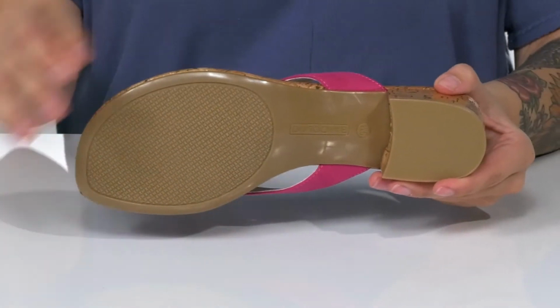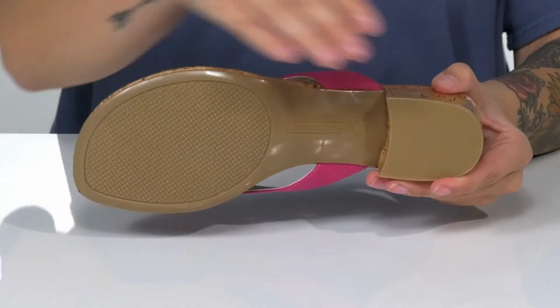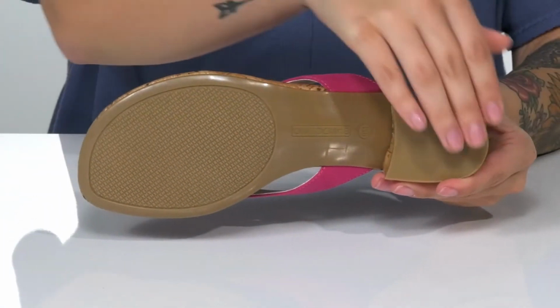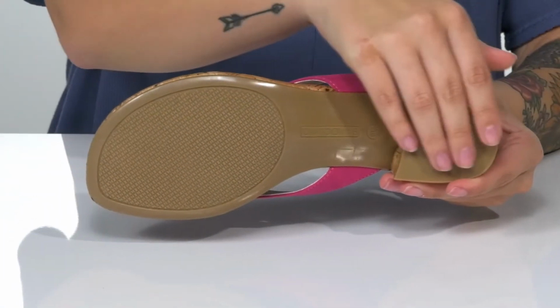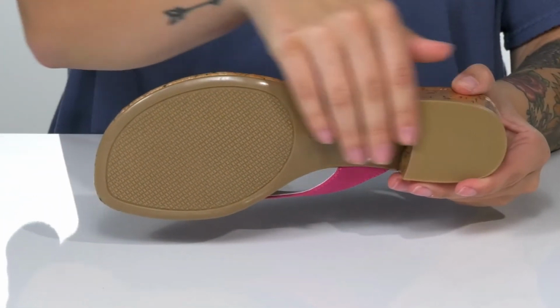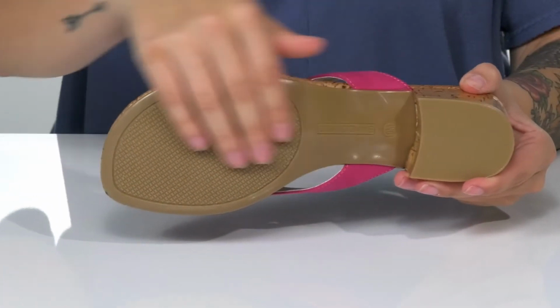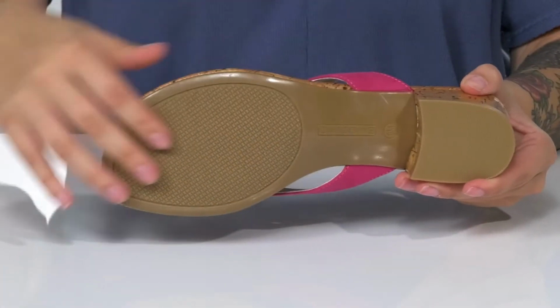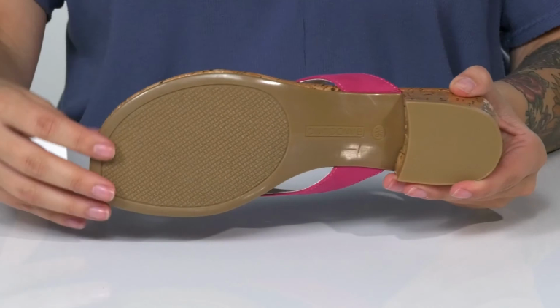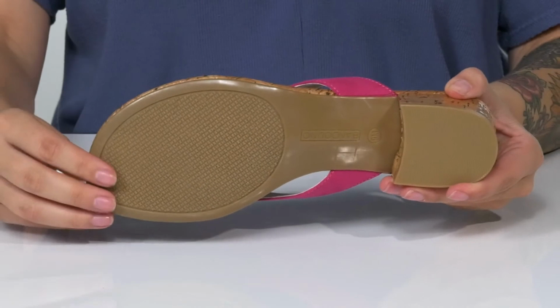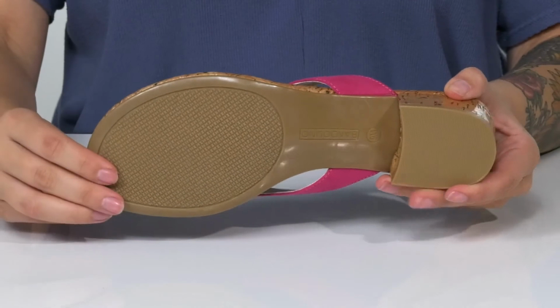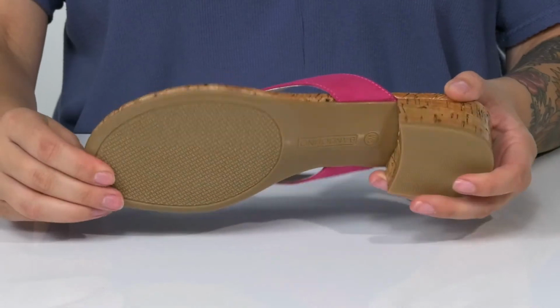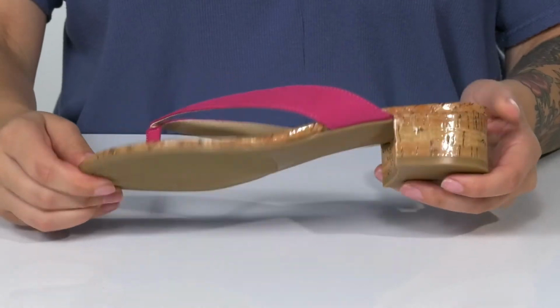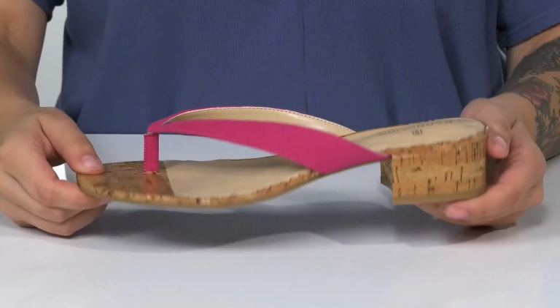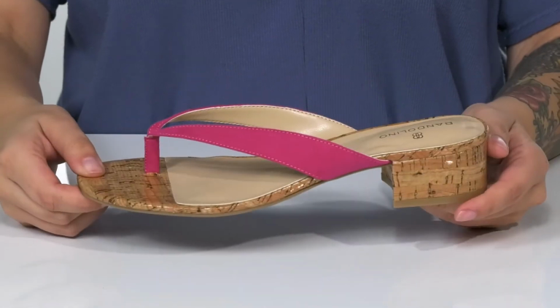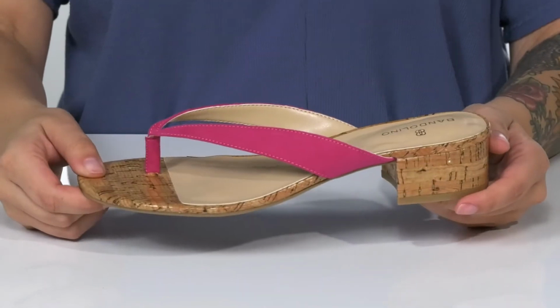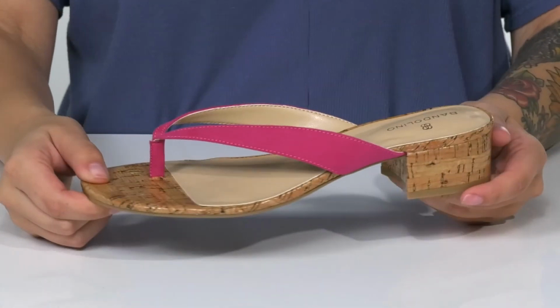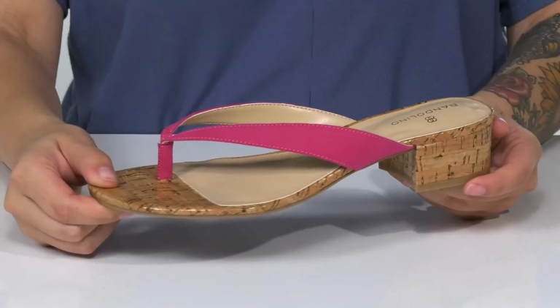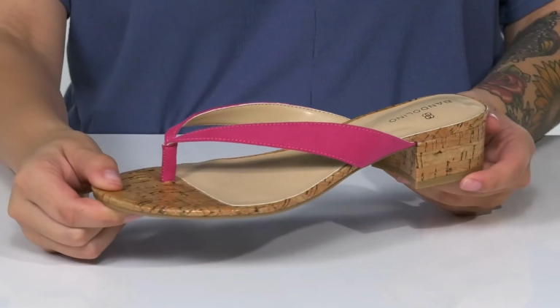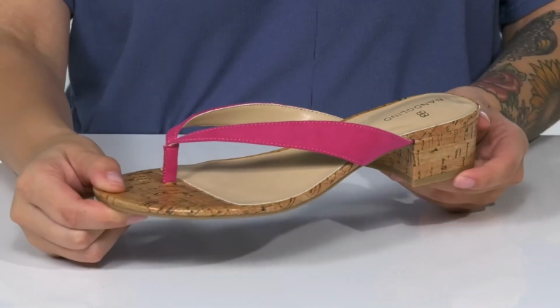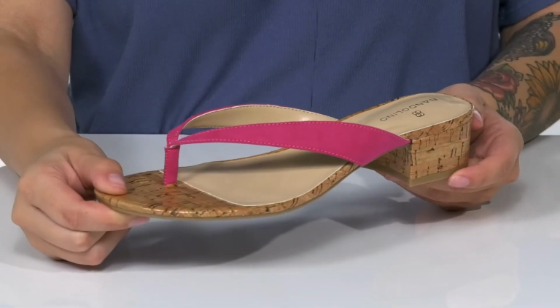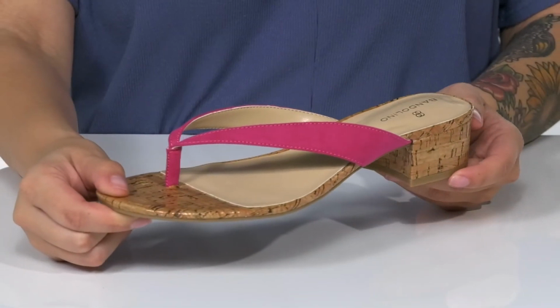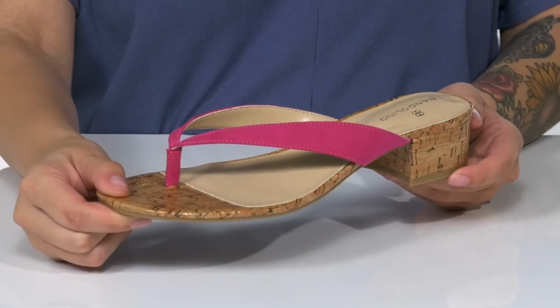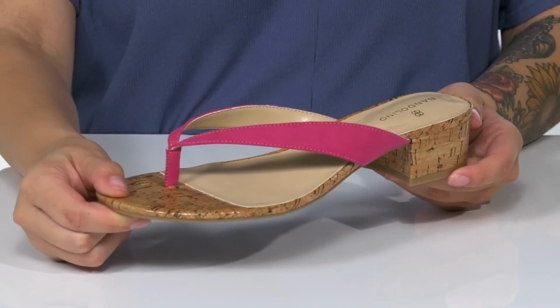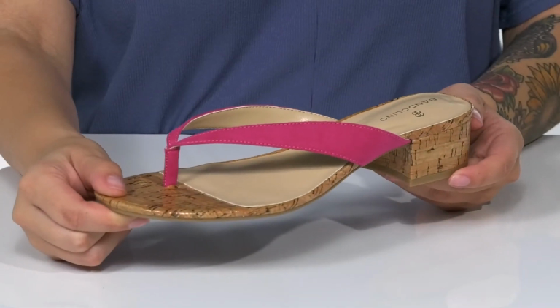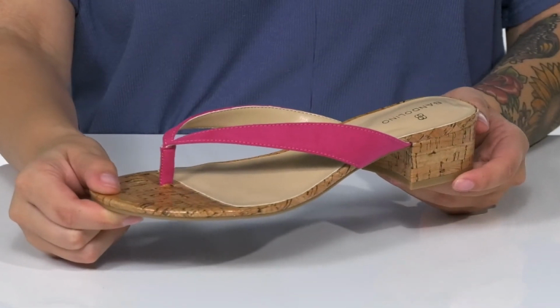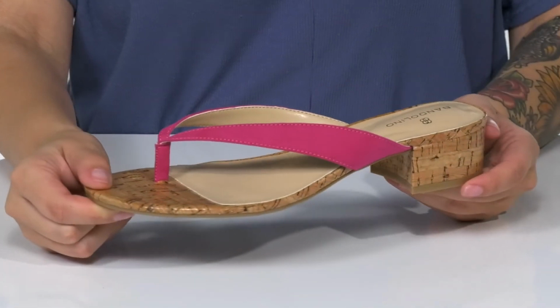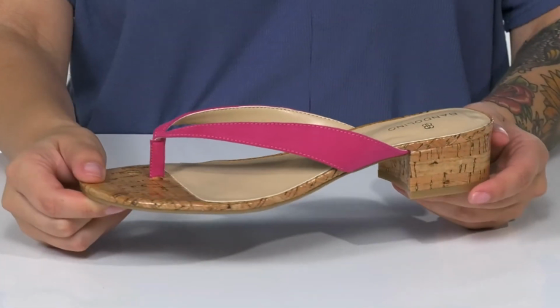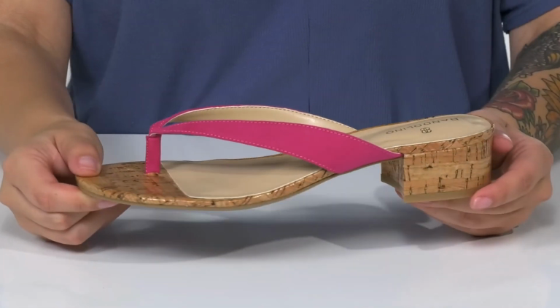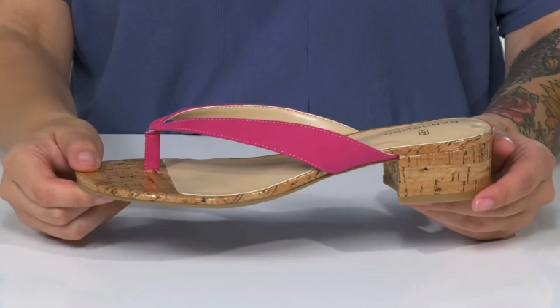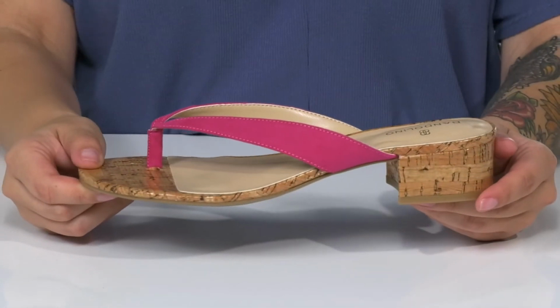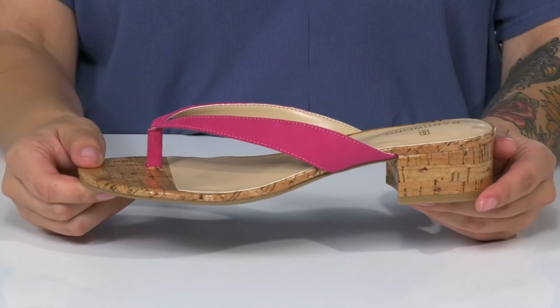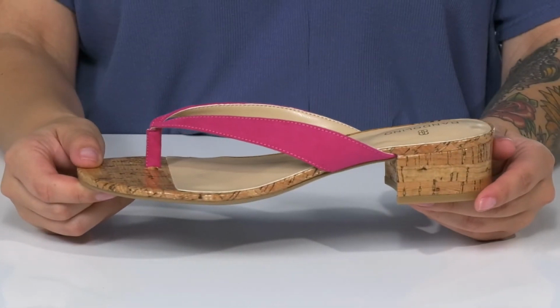Underneath is a lightly textured outsole for traction. And I think these would pair very well with a blue jean skirt.